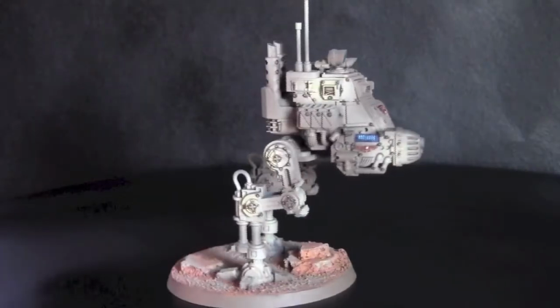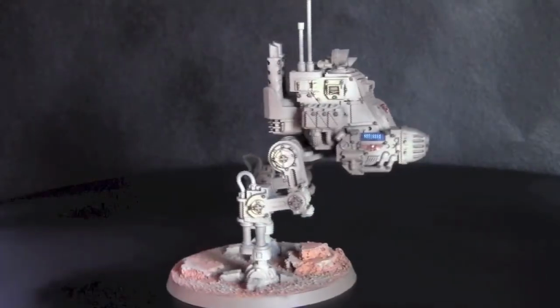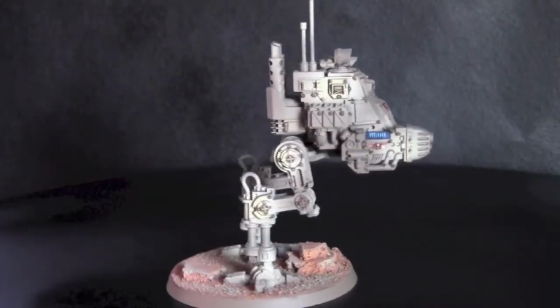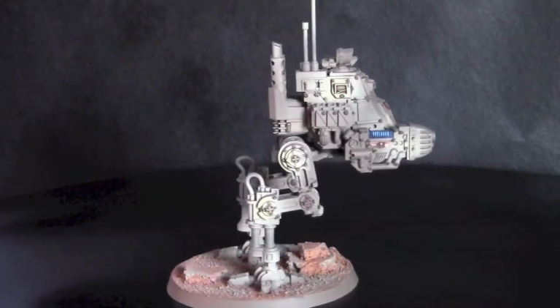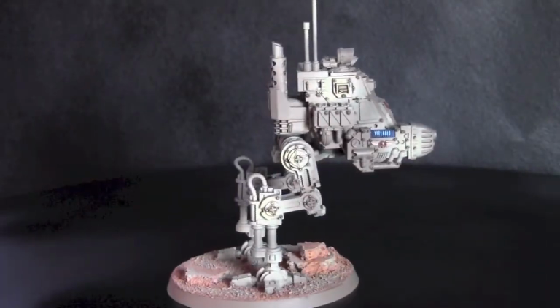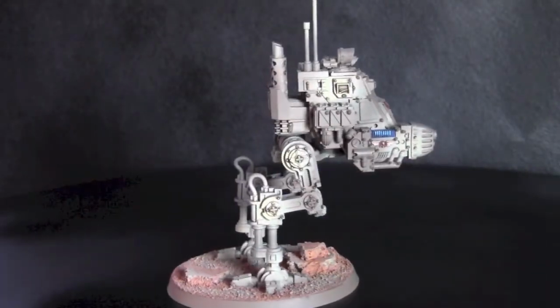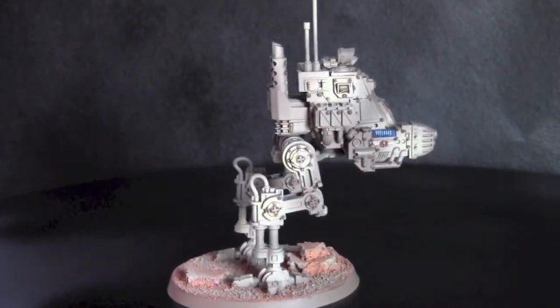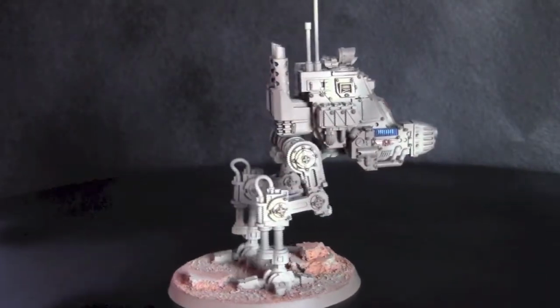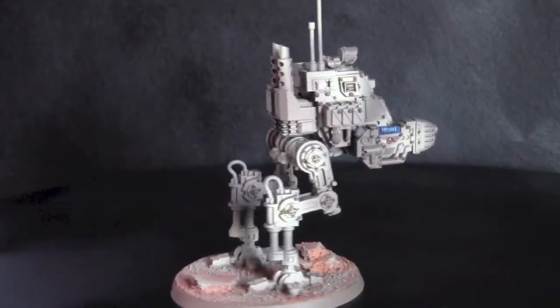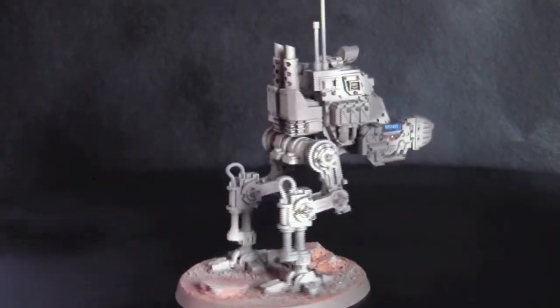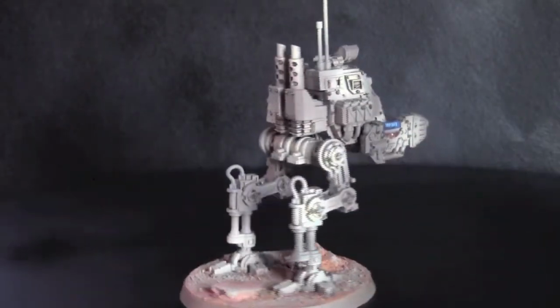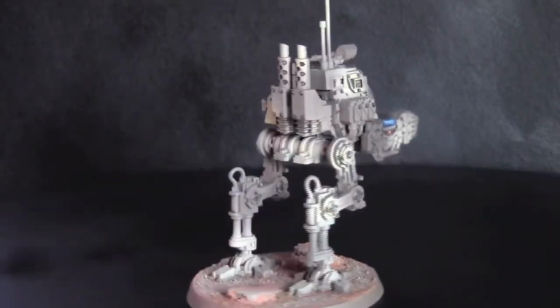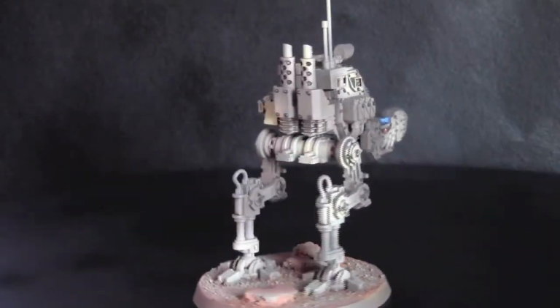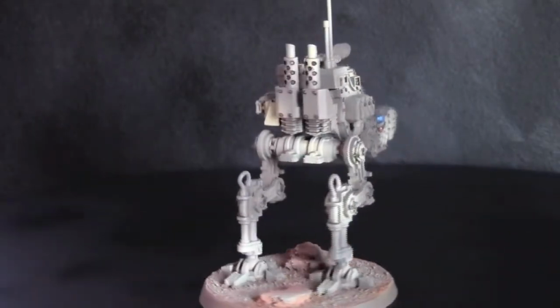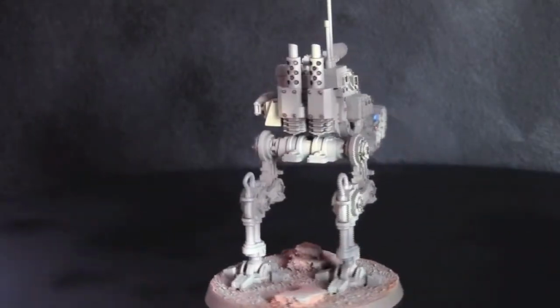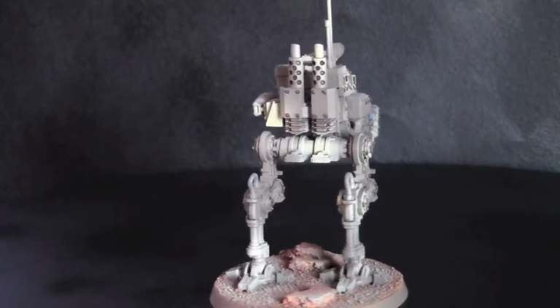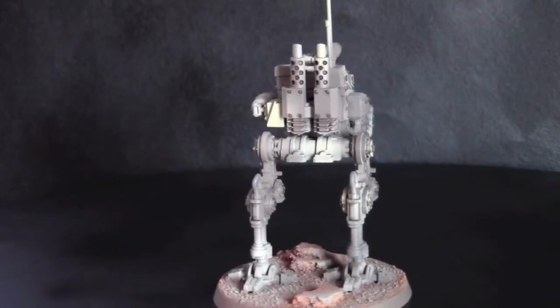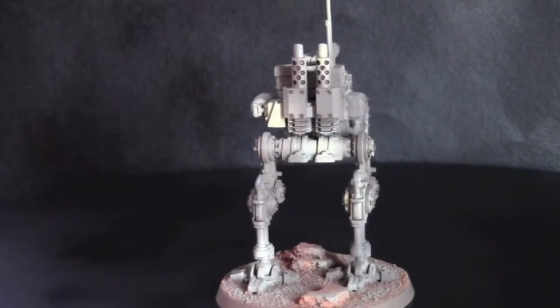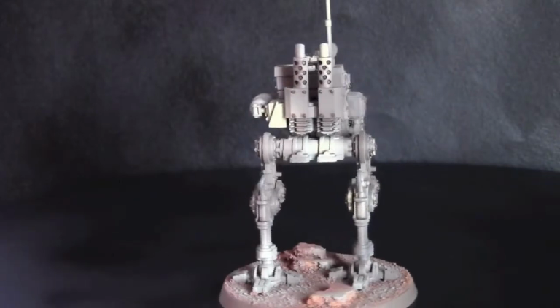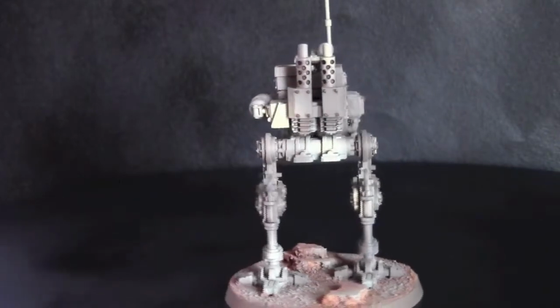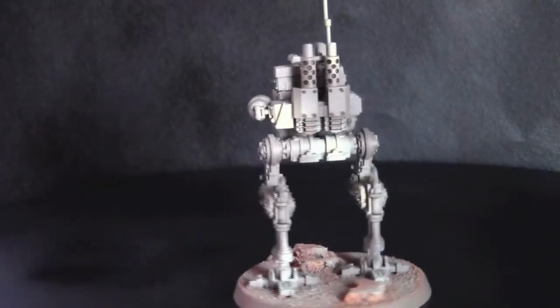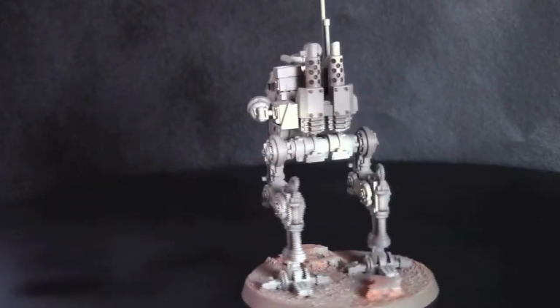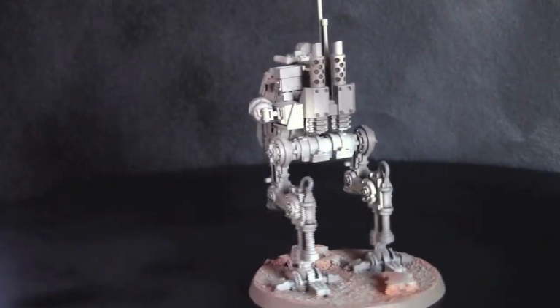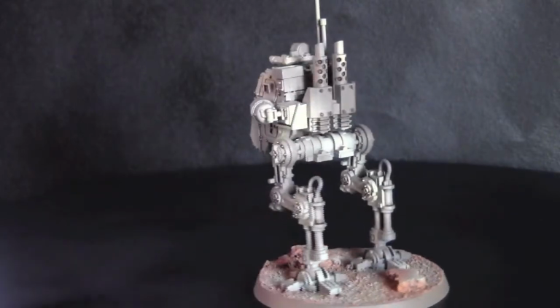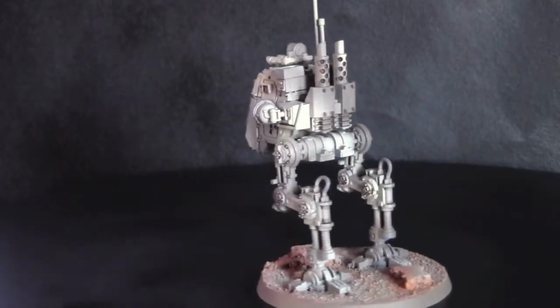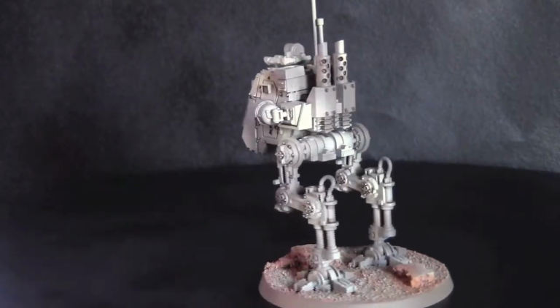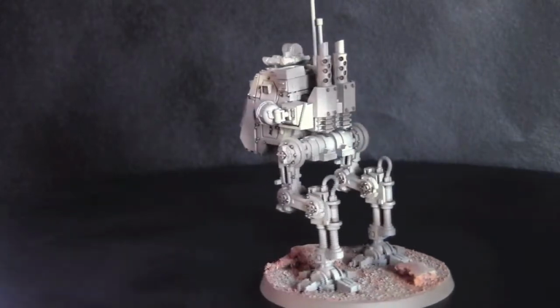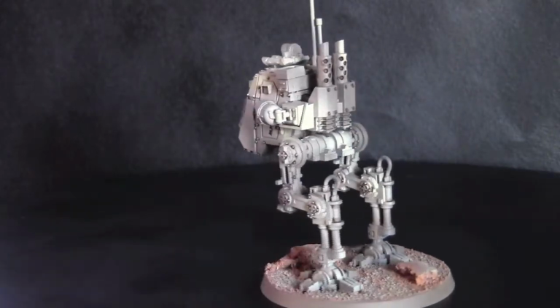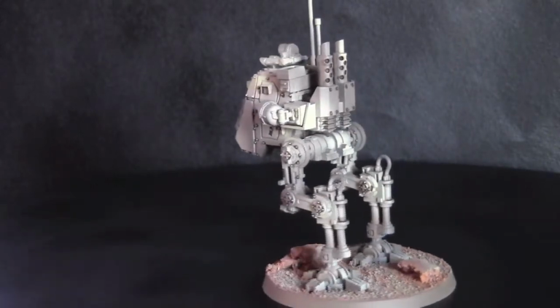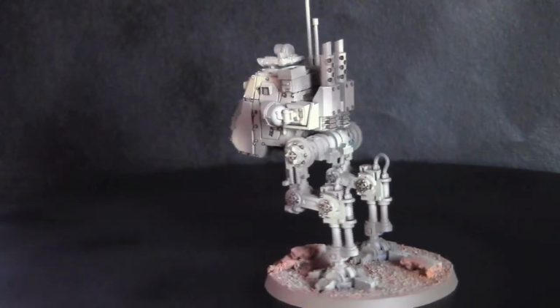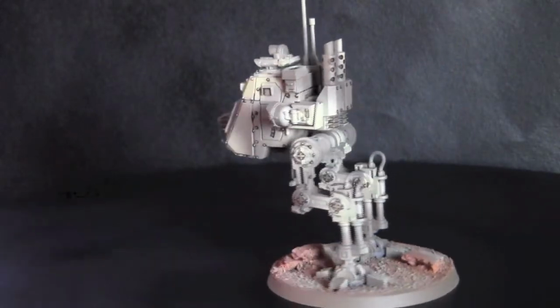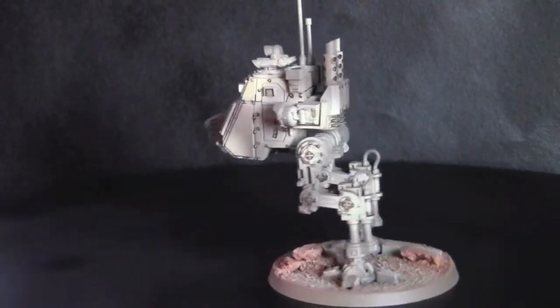The Sentinel from the battle force has magnetisation on the weapons and has all the different weapon options available.